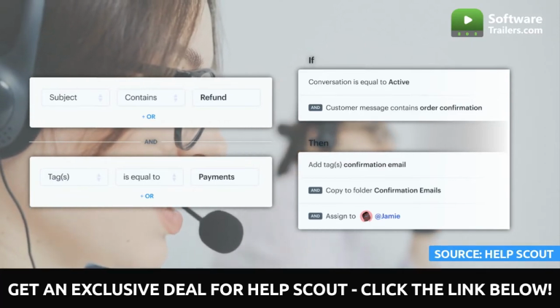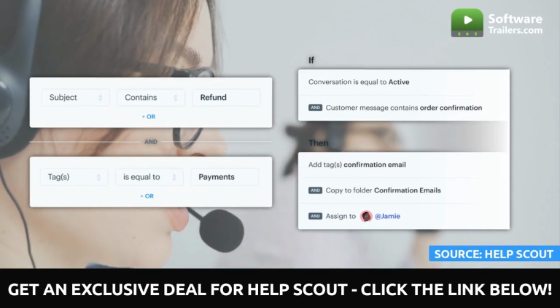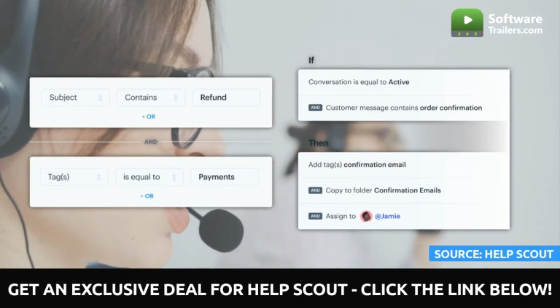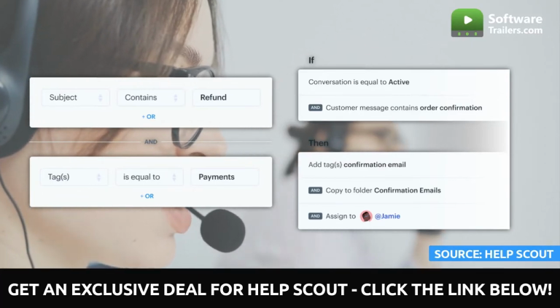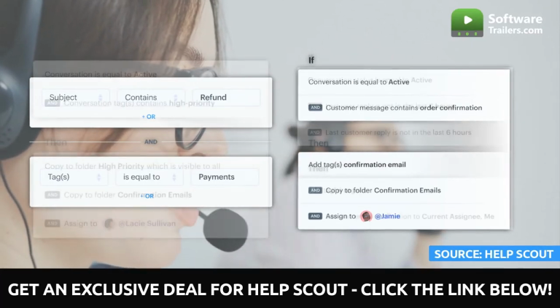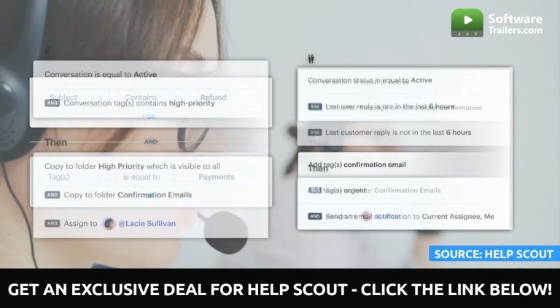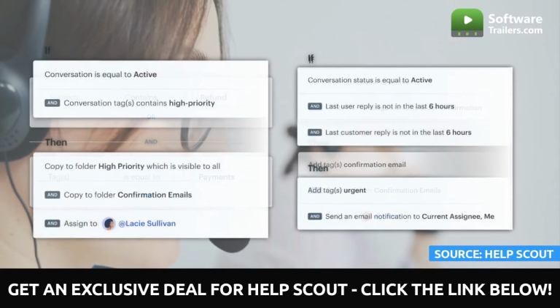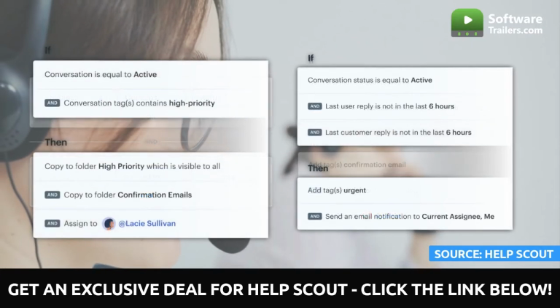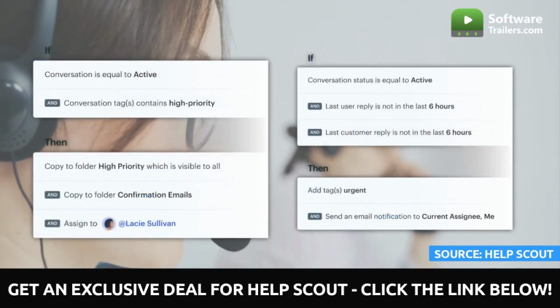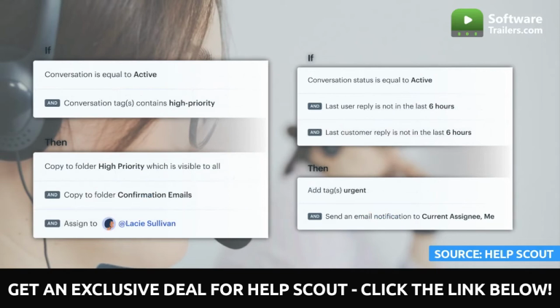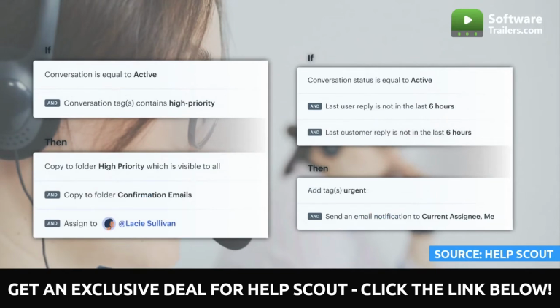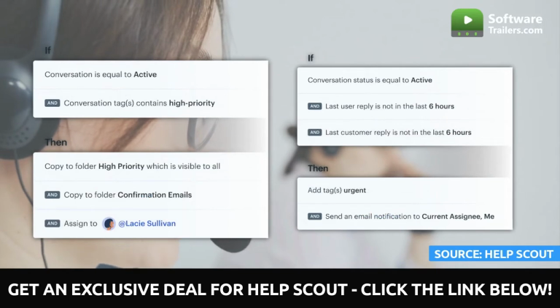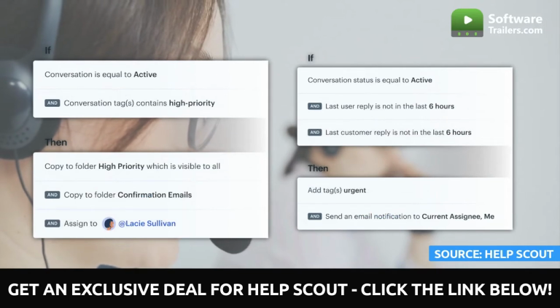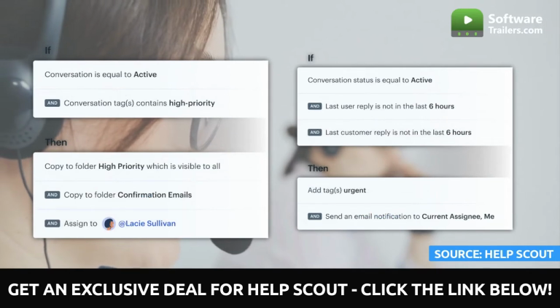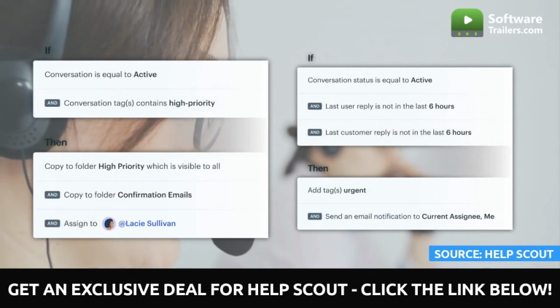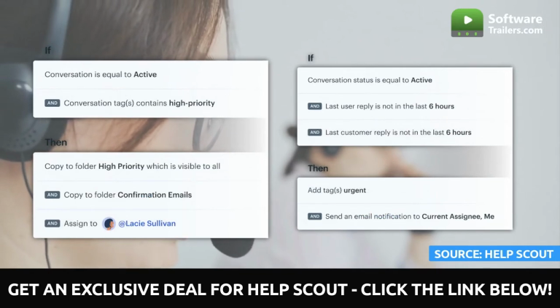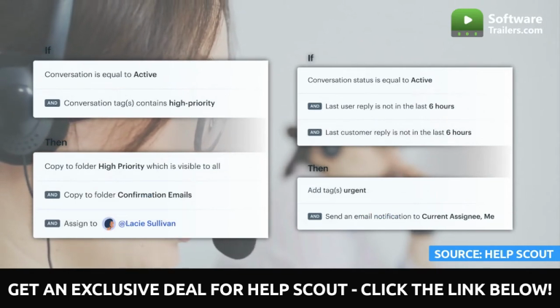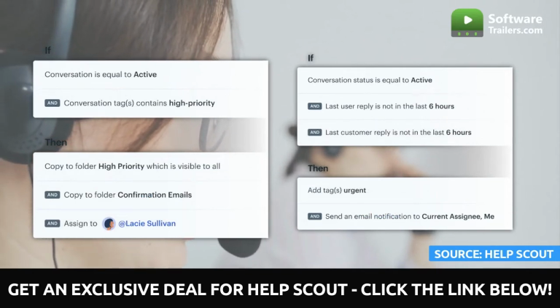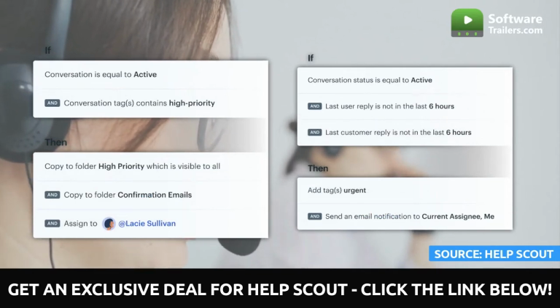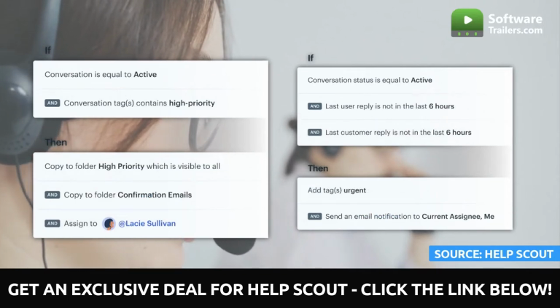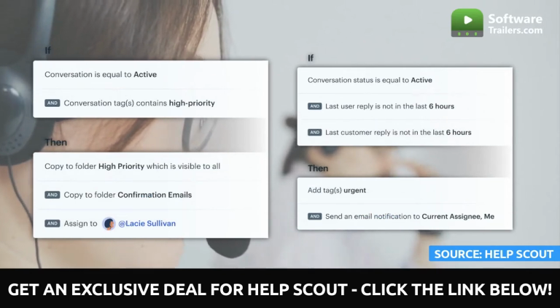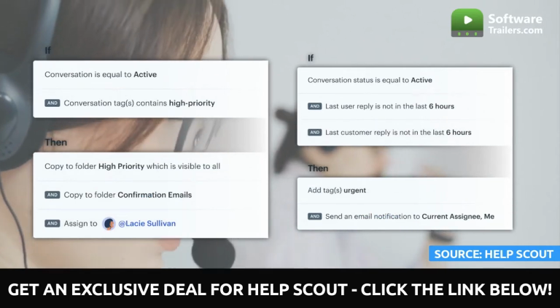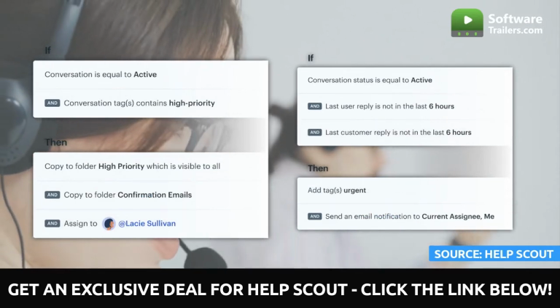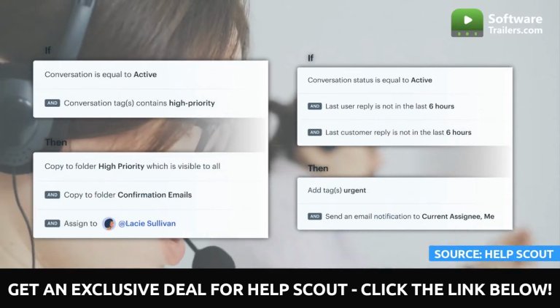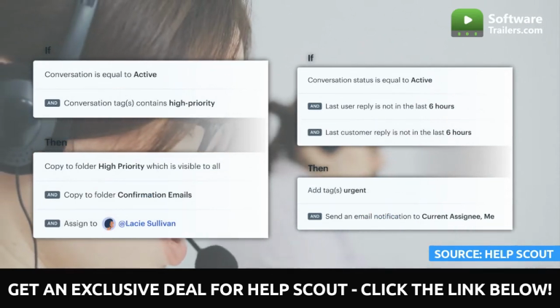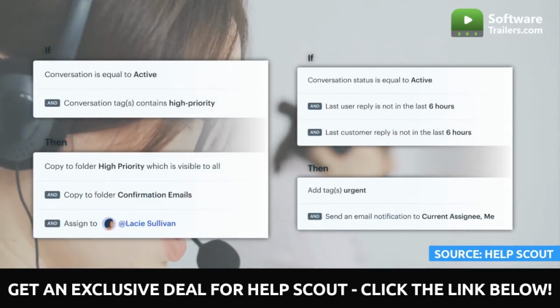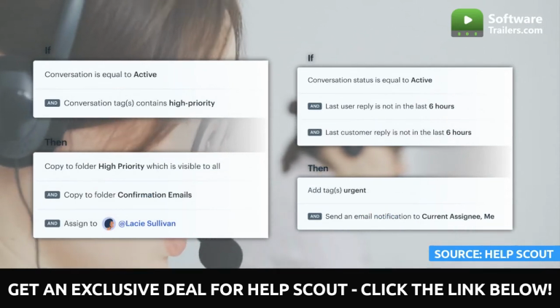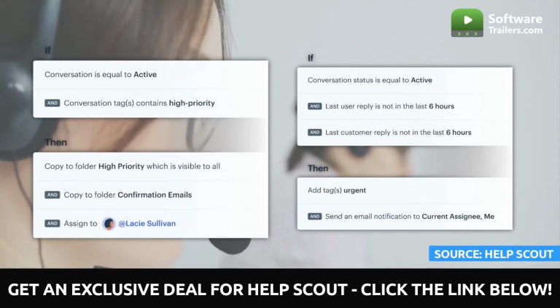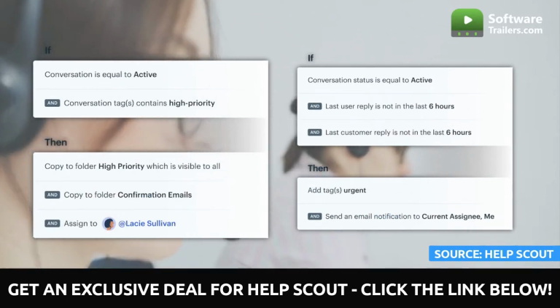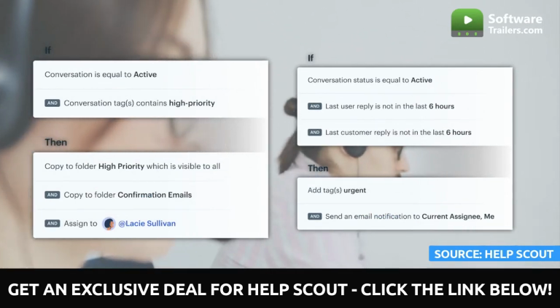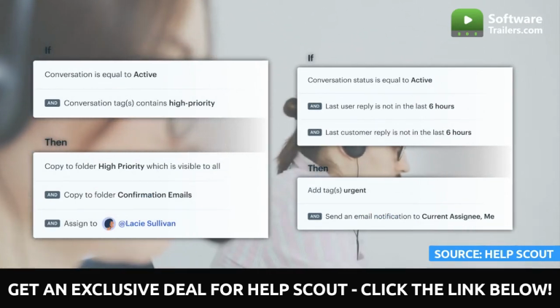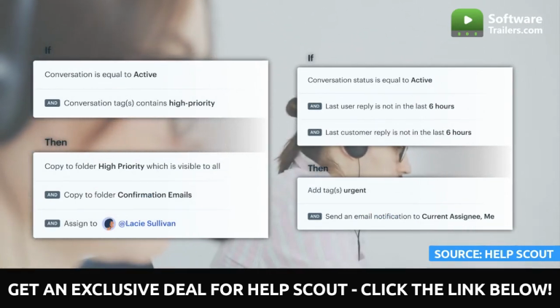Plus, you can use workflows to achieve service-level agreements, bring order to the chaos, and reply to clients more quickly.